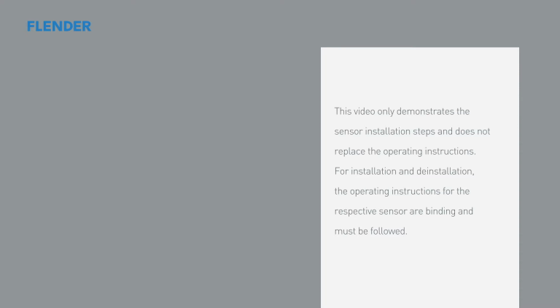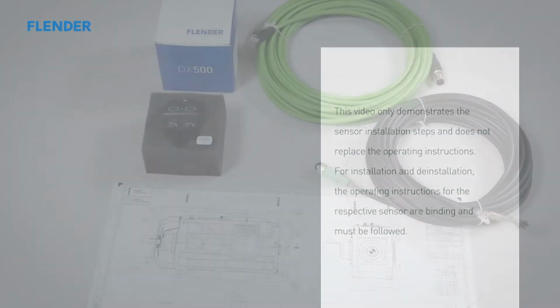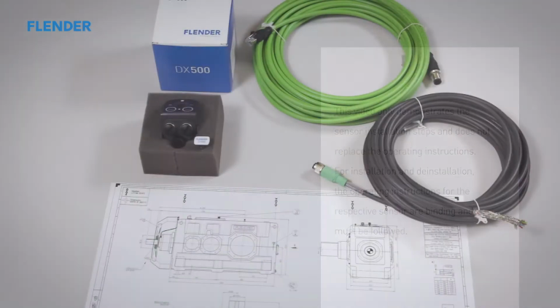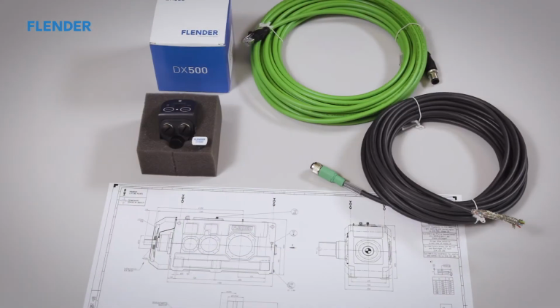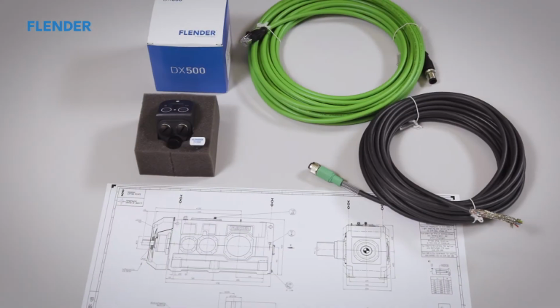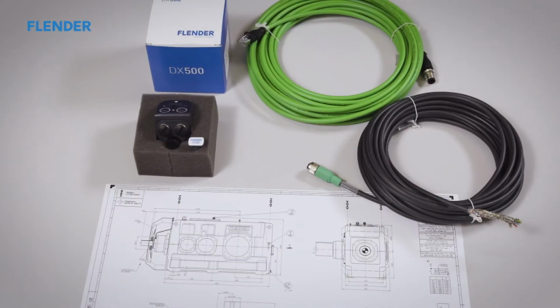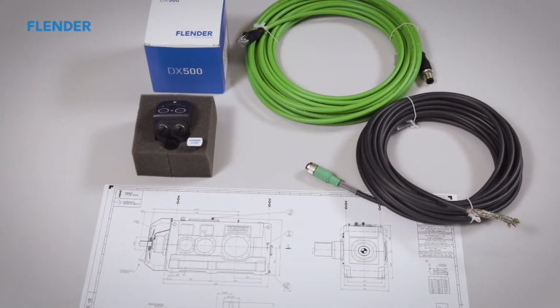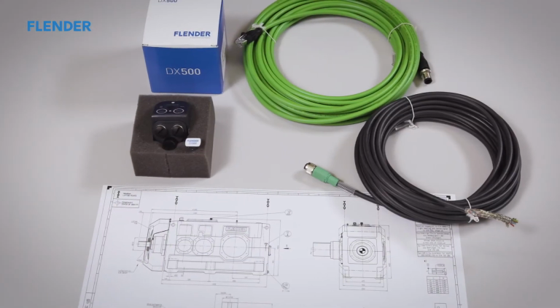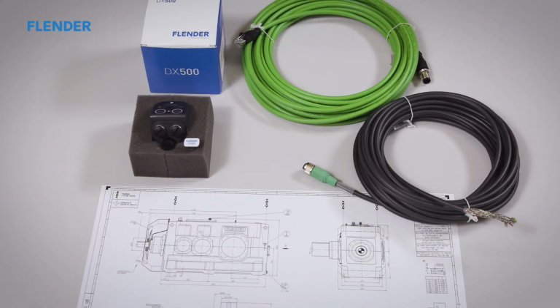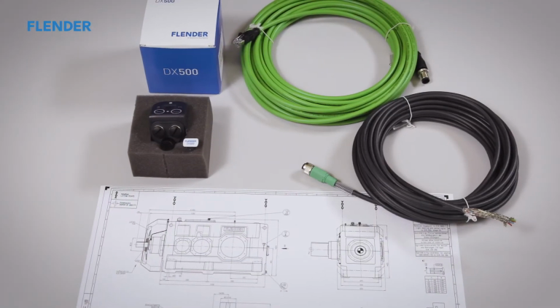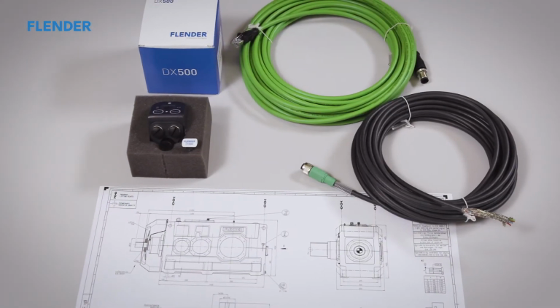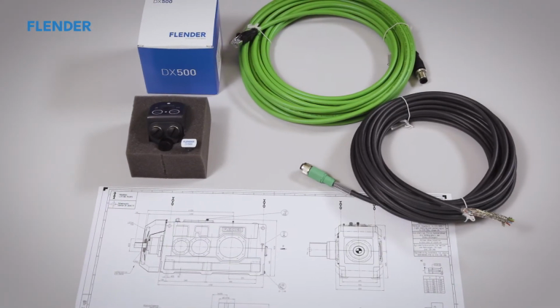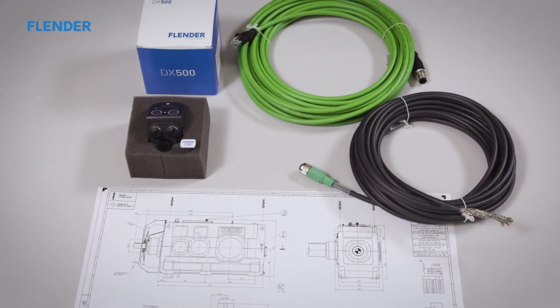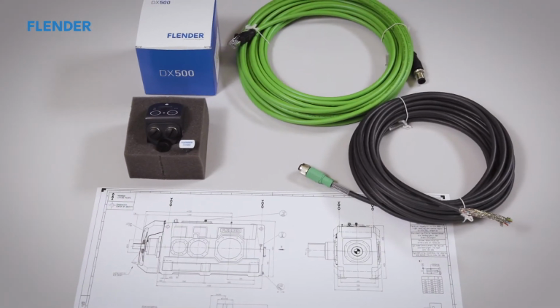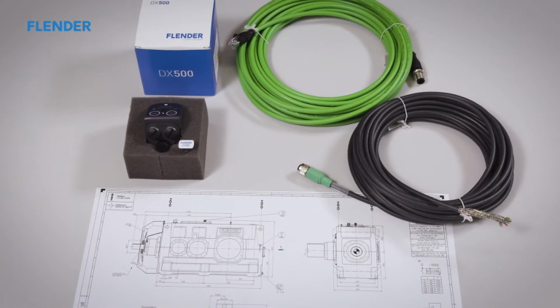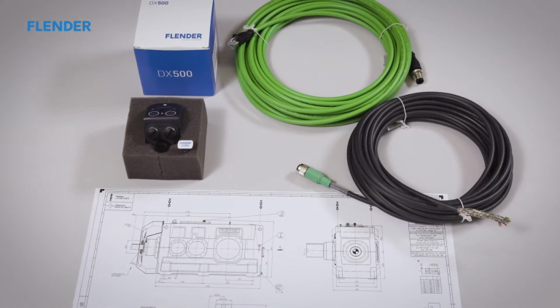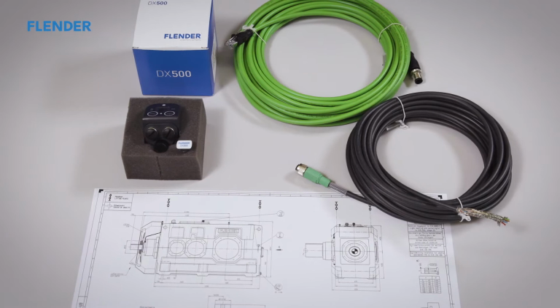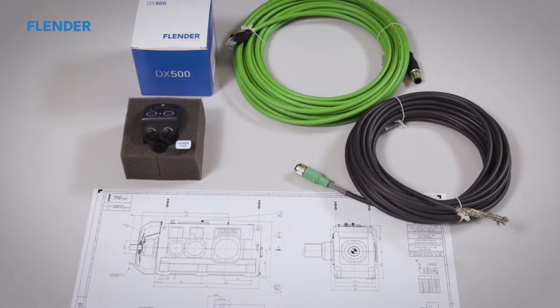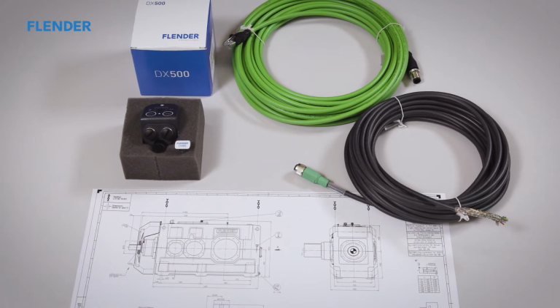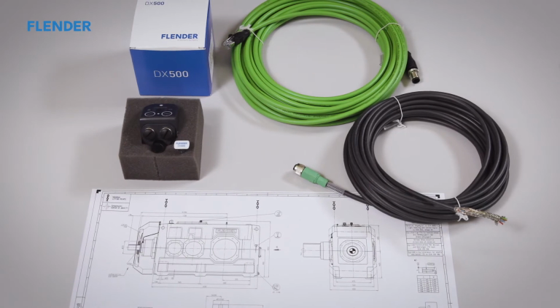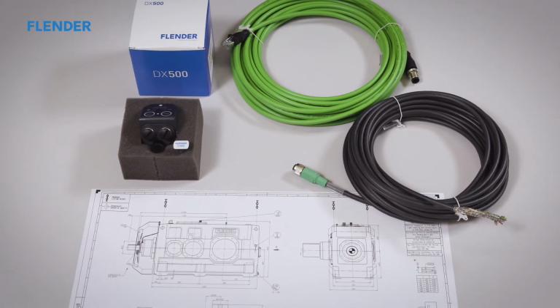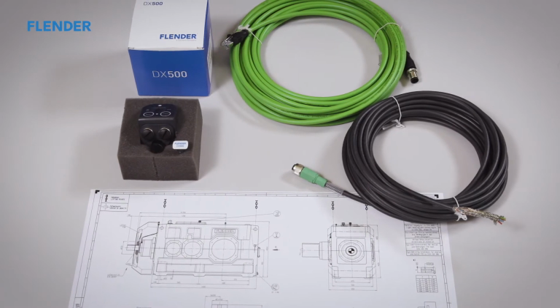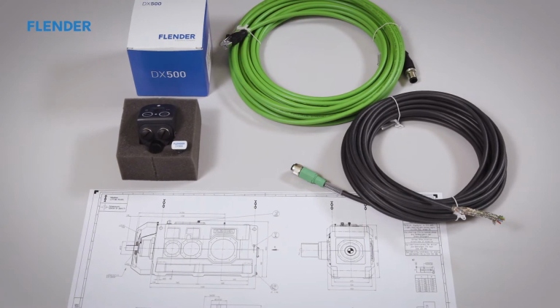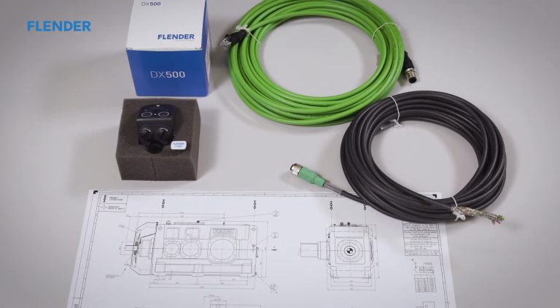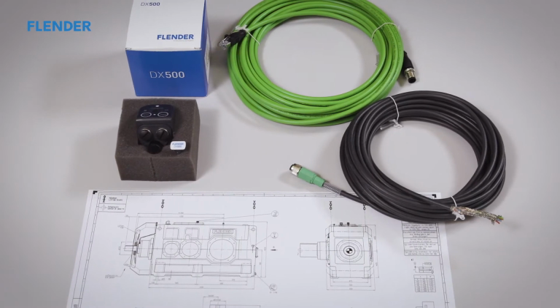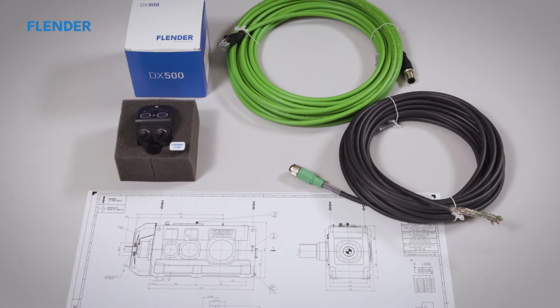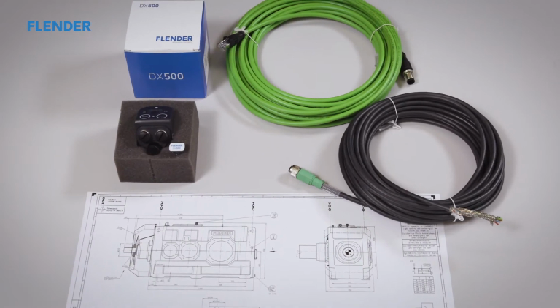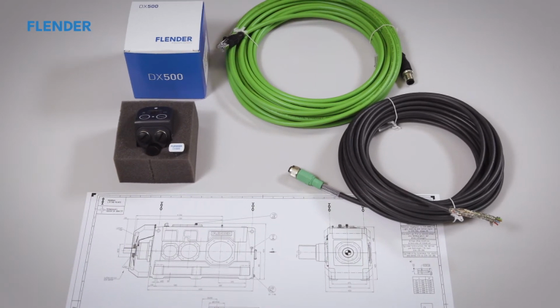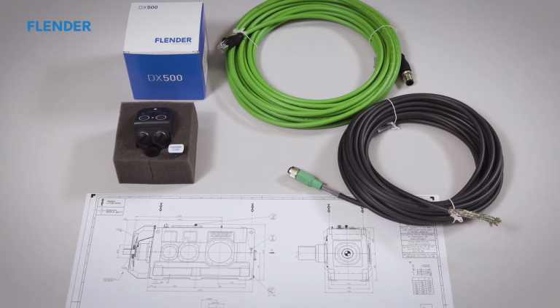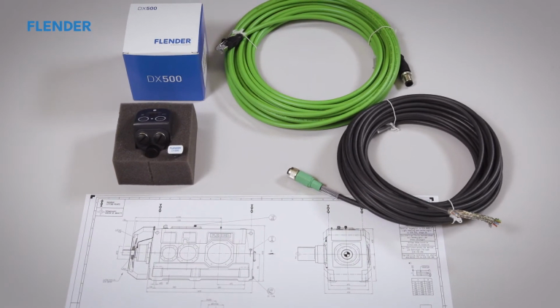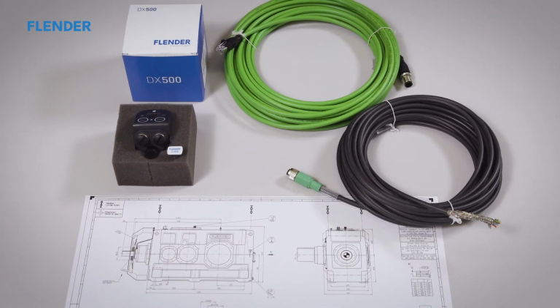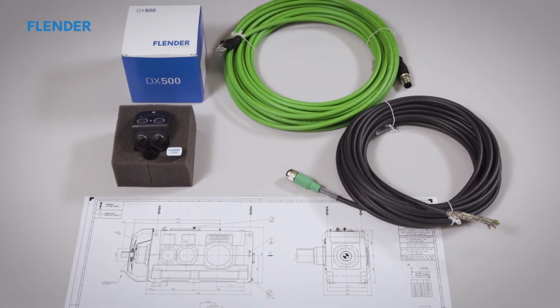This video shows the installation of a DX500 sensor on a gear unit.